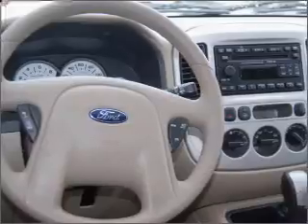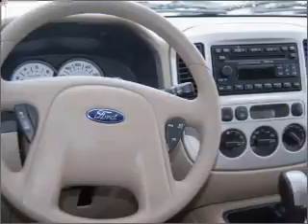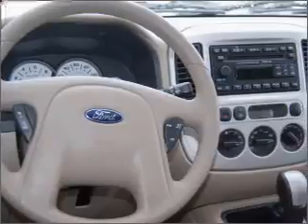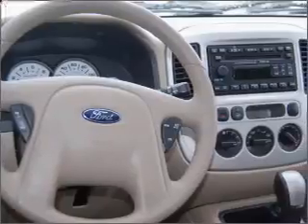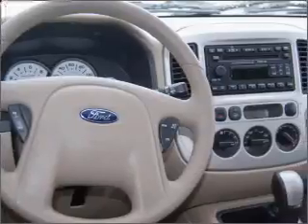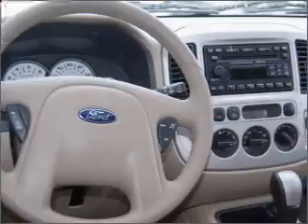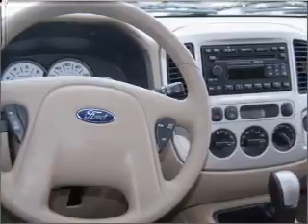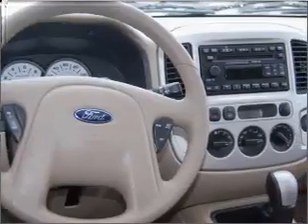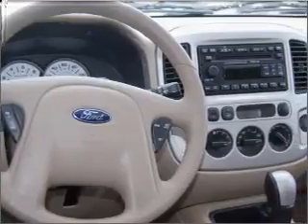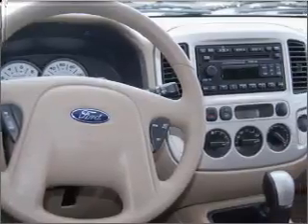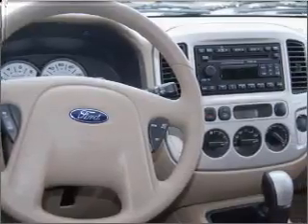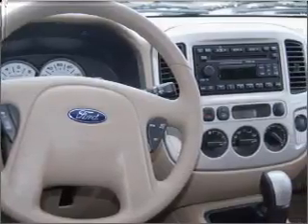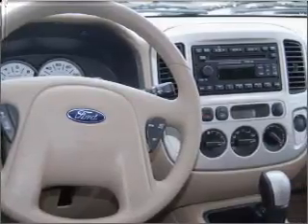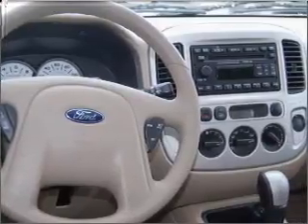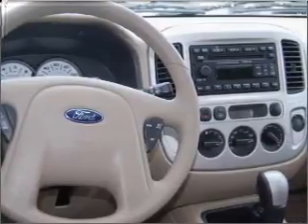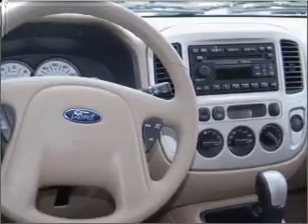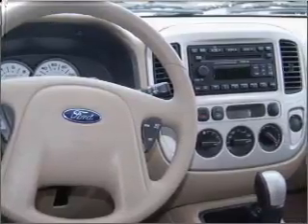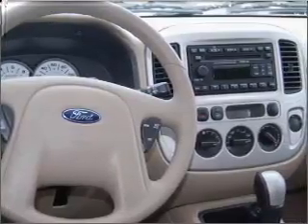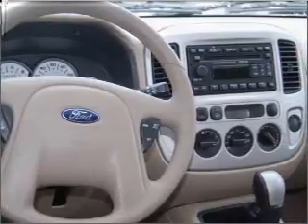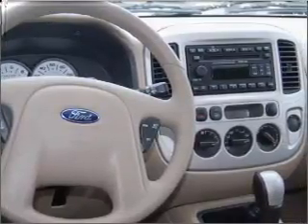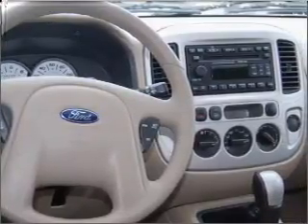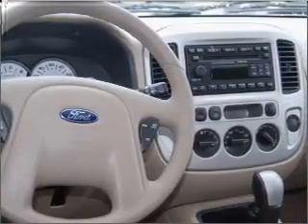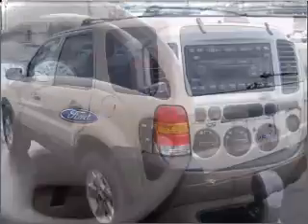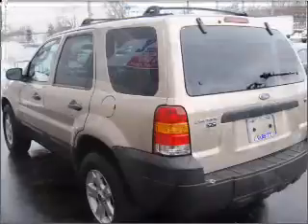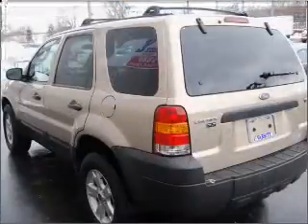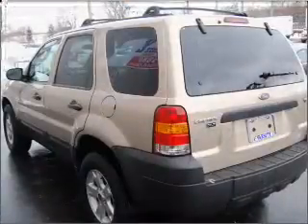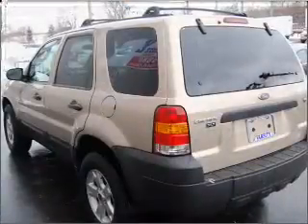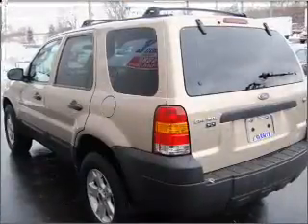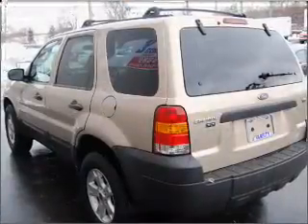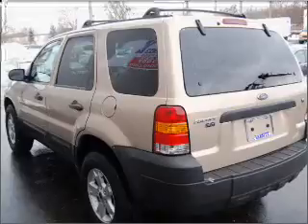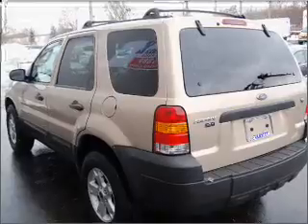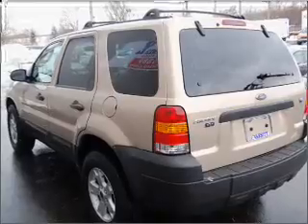We would love to talk to you more about this Escape. Please contact us for more information.